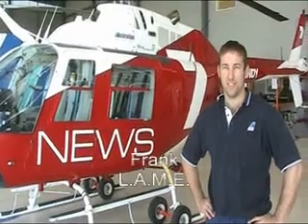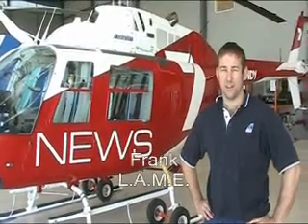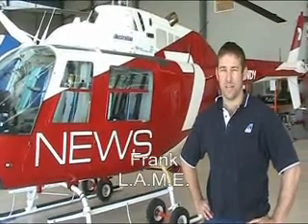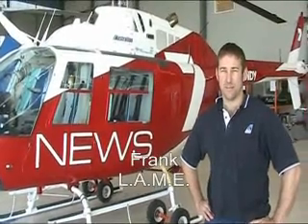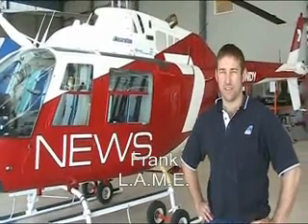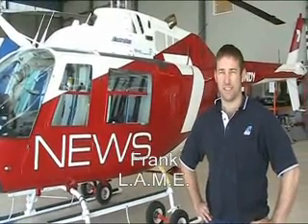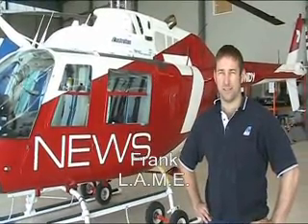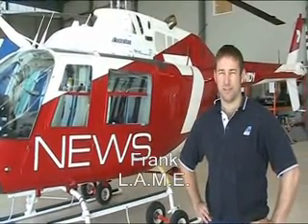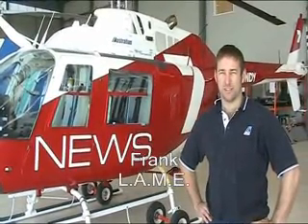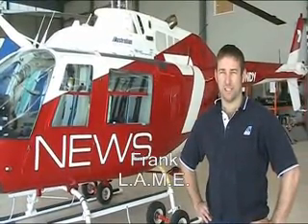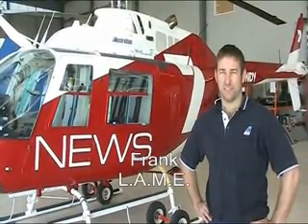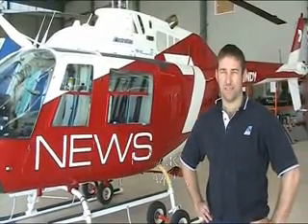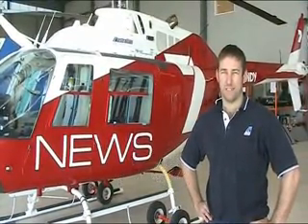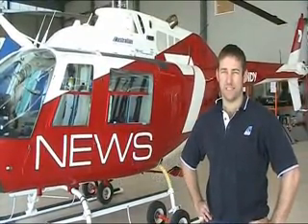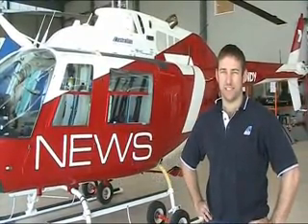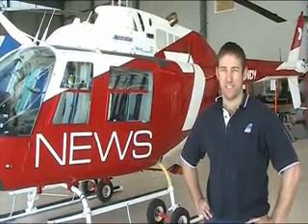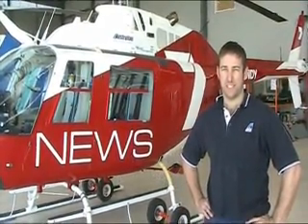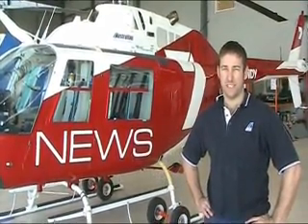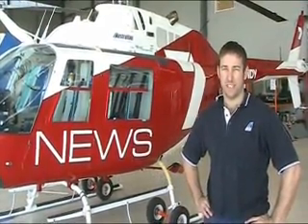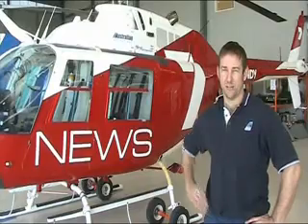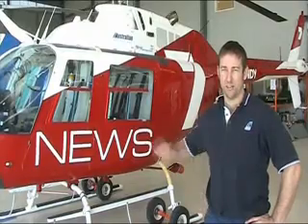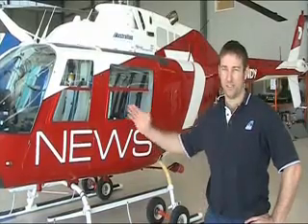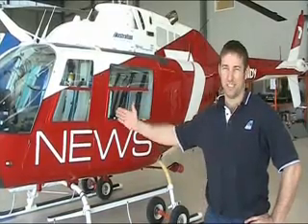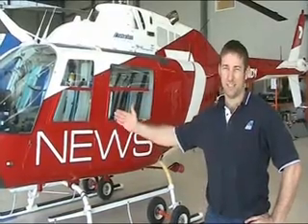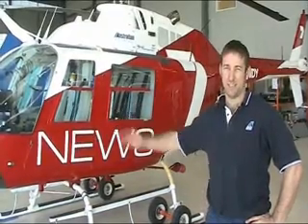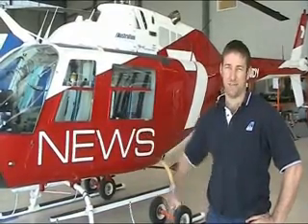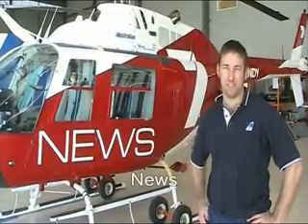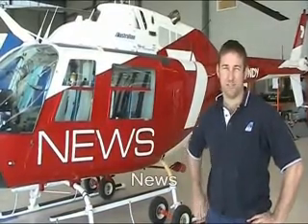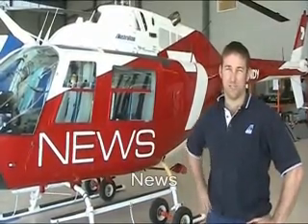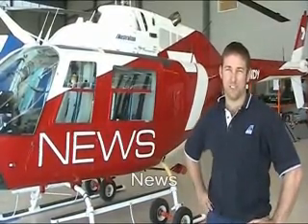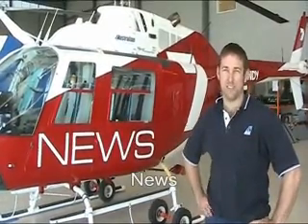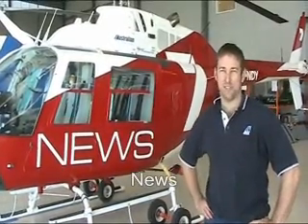Hi, my name's Frank. I'm a licensed aircraft maintenance engineer and I work on these aircraft to help bring you the news.